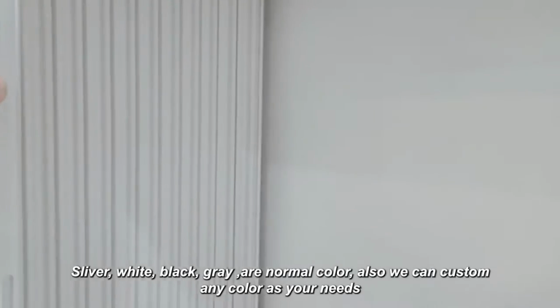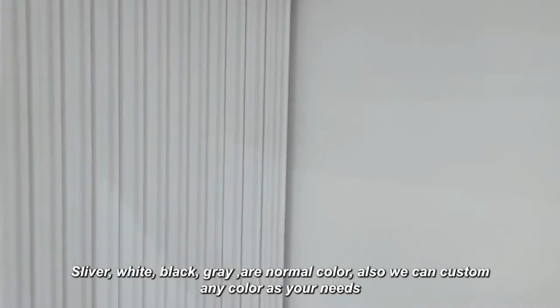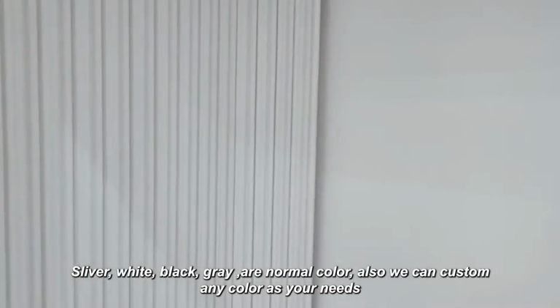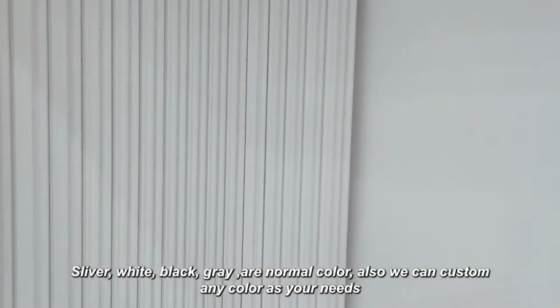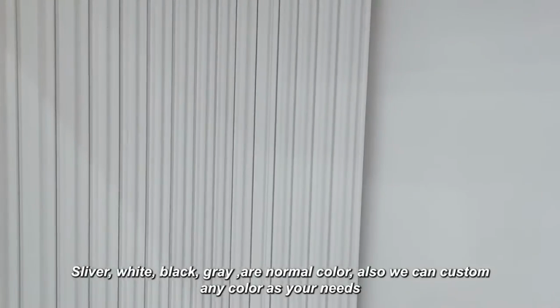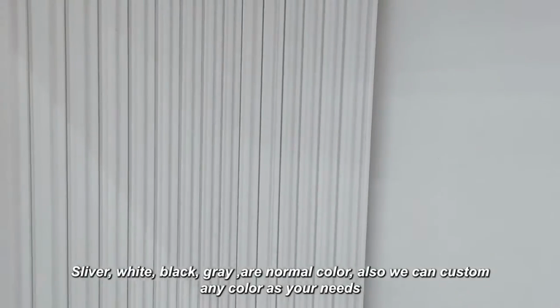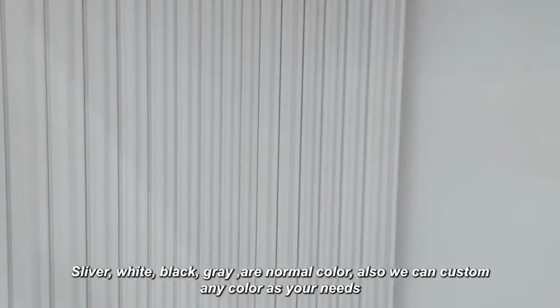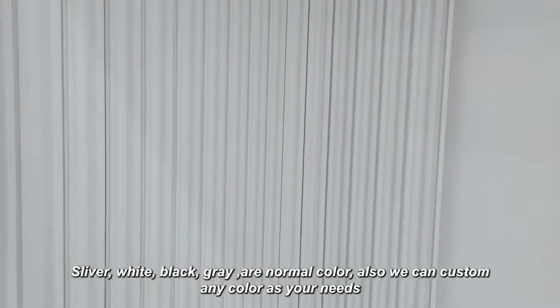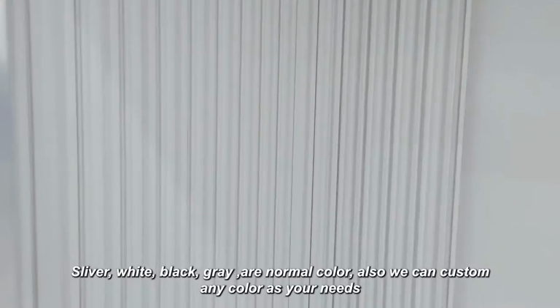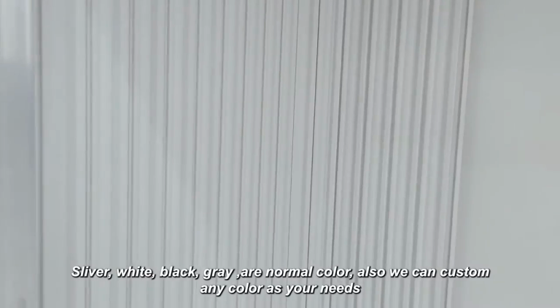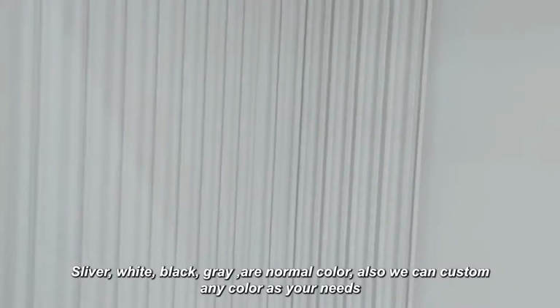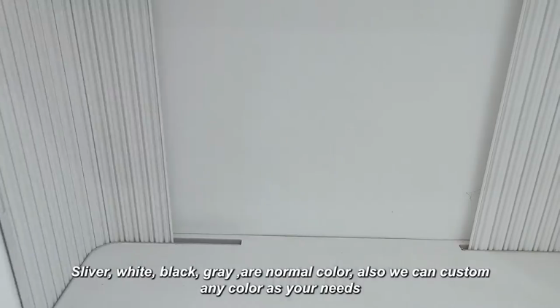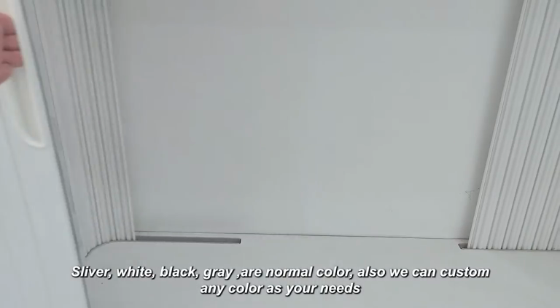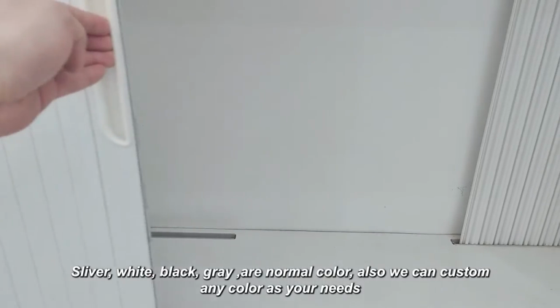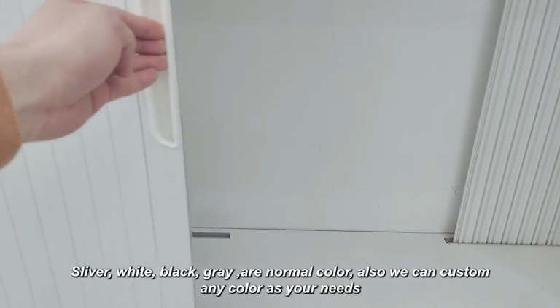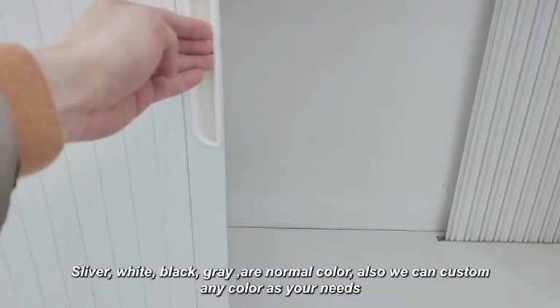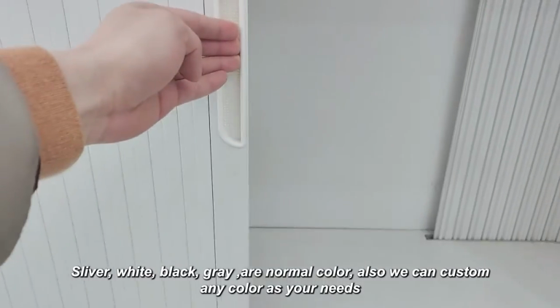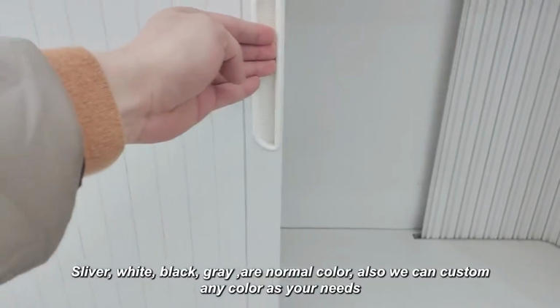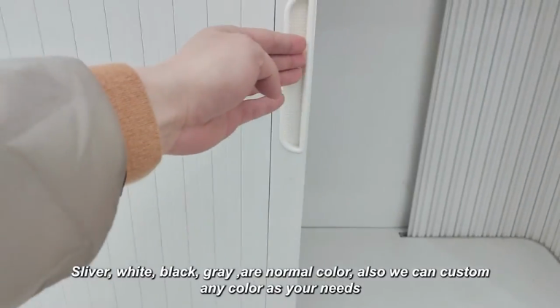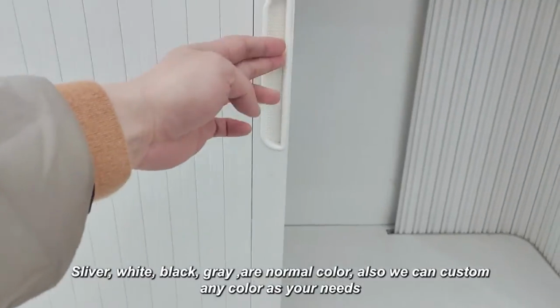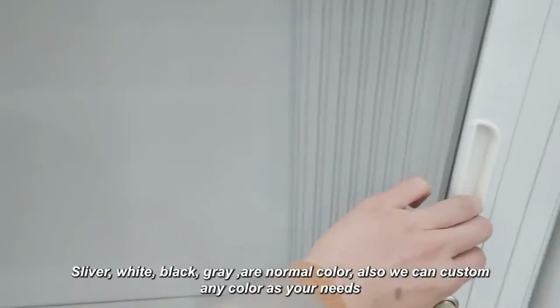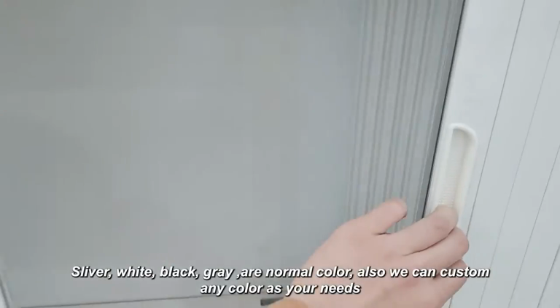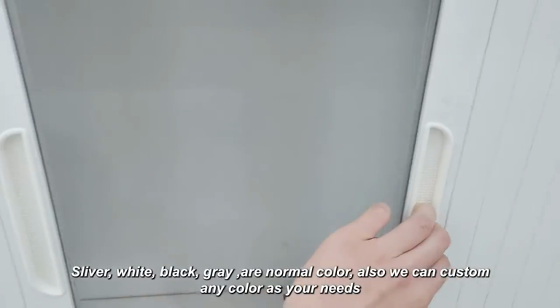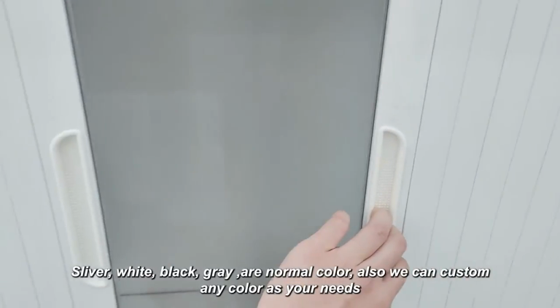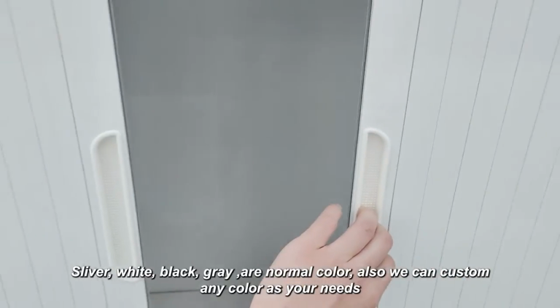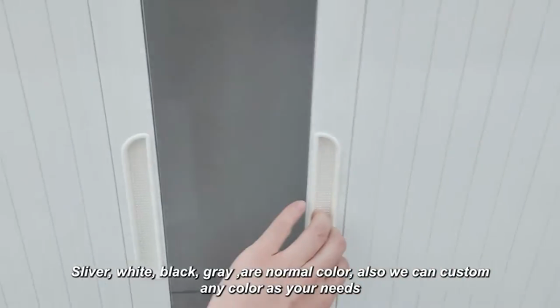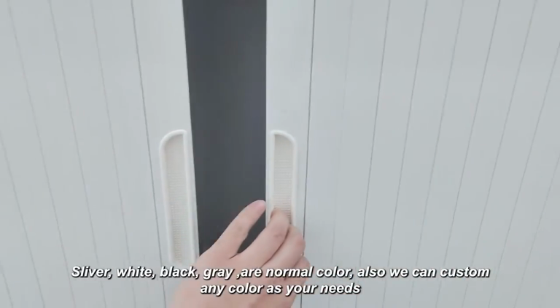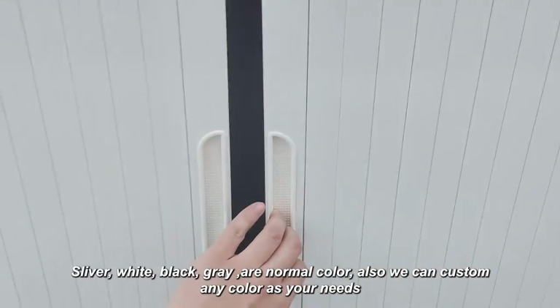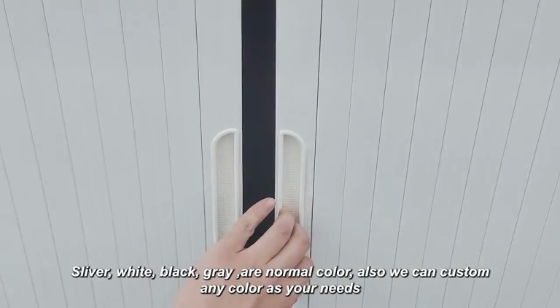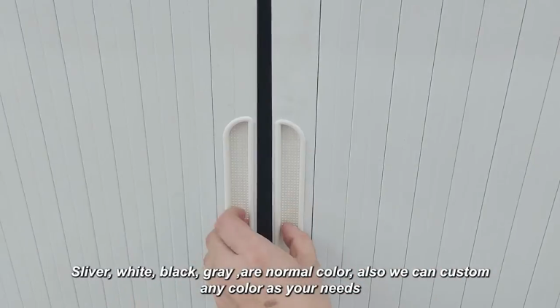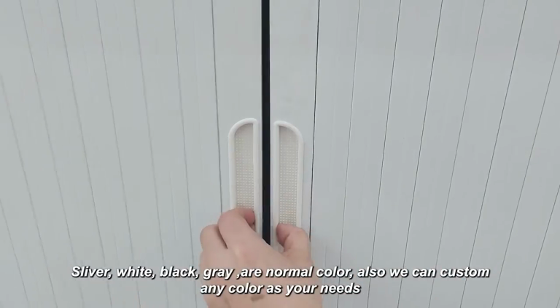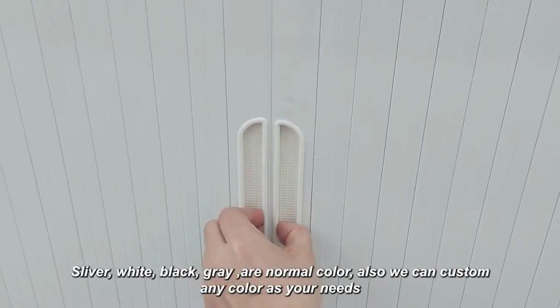Silver, white, black, grey are normal colors. Also, we can customize any color as you need.